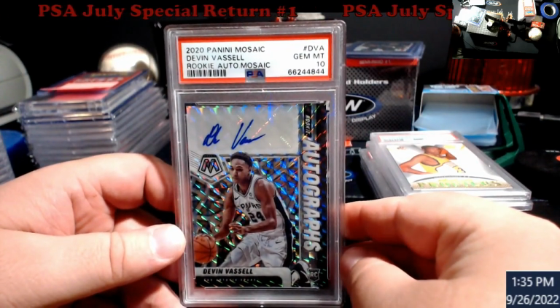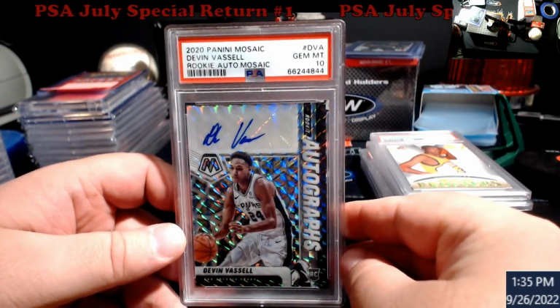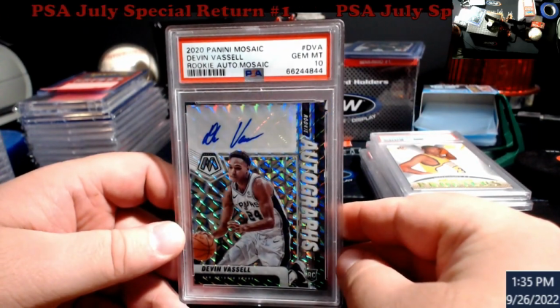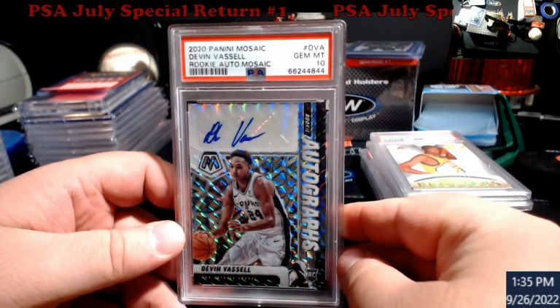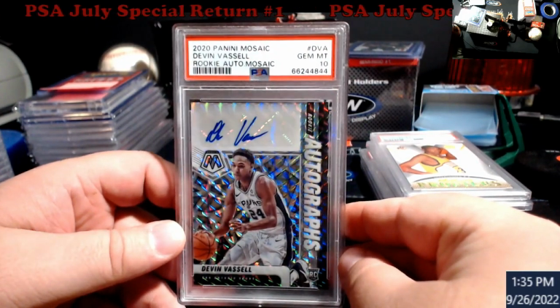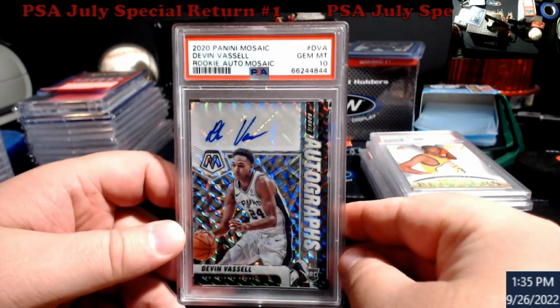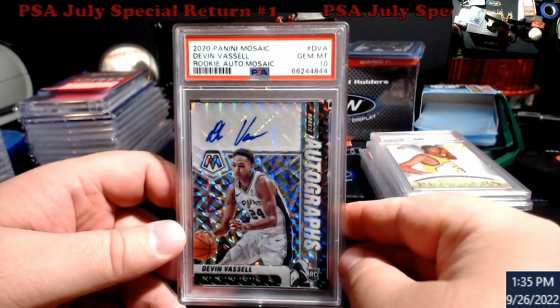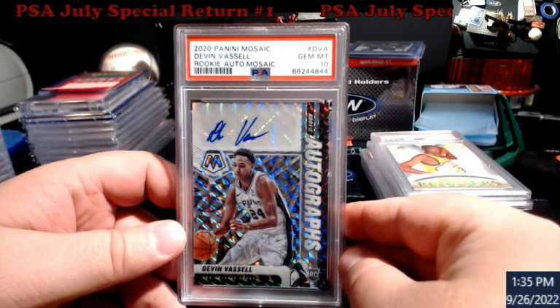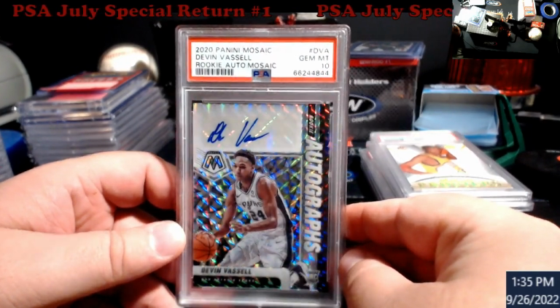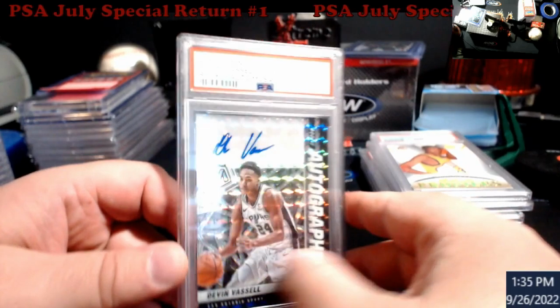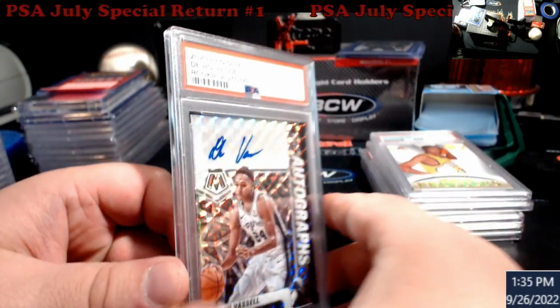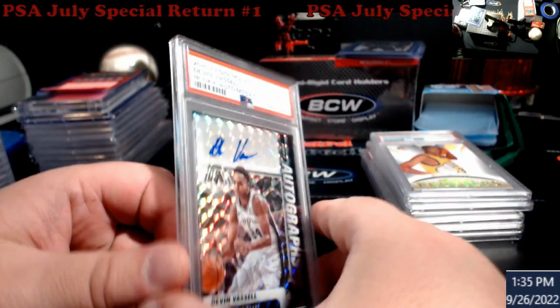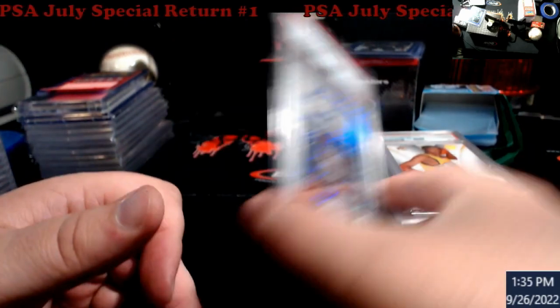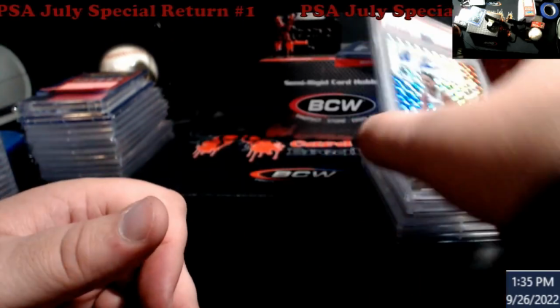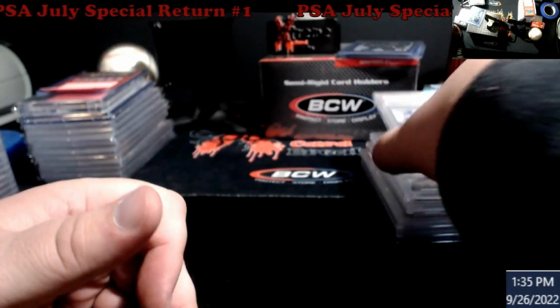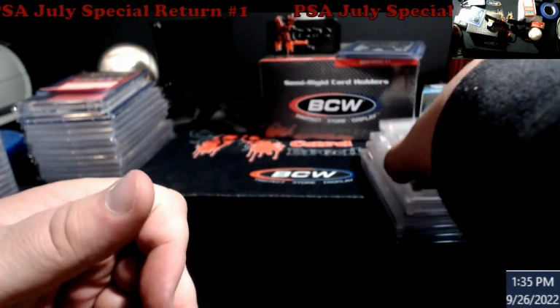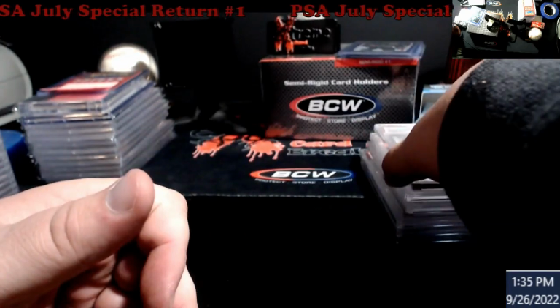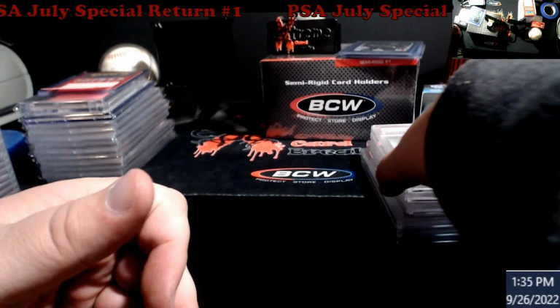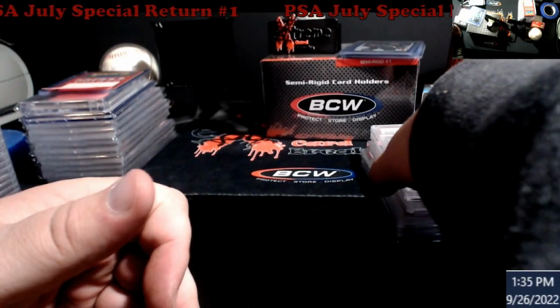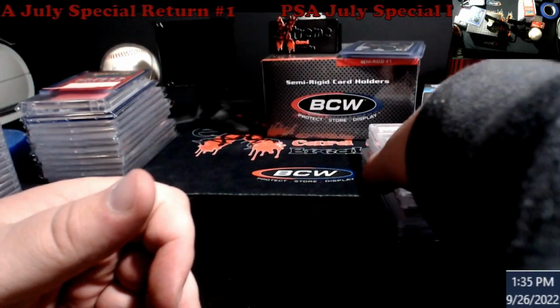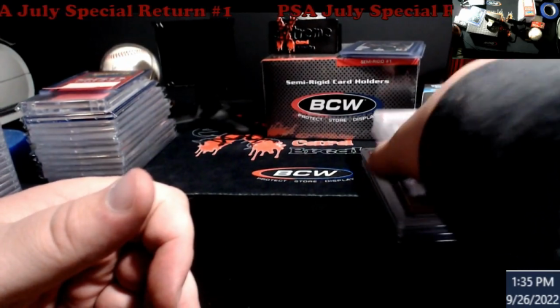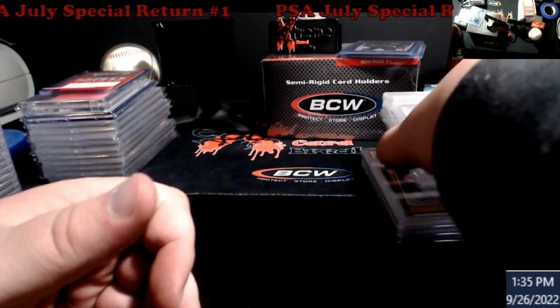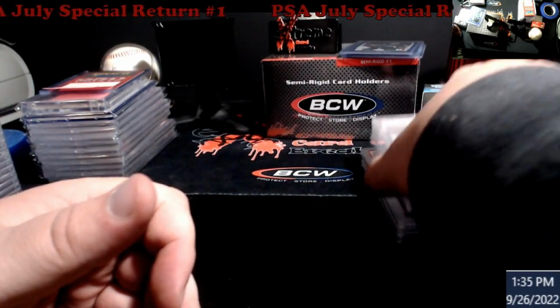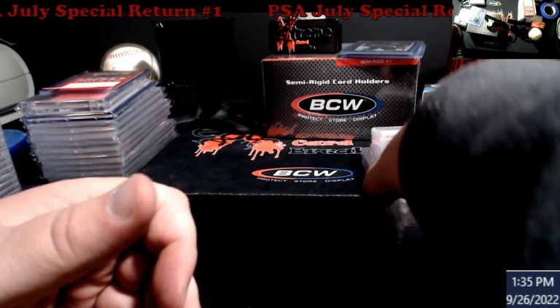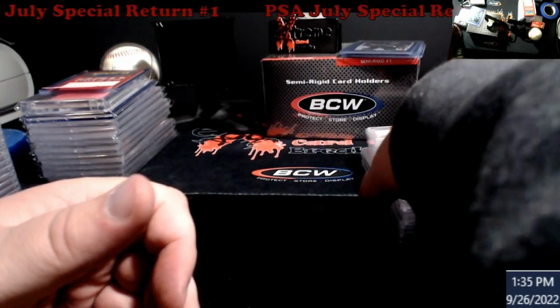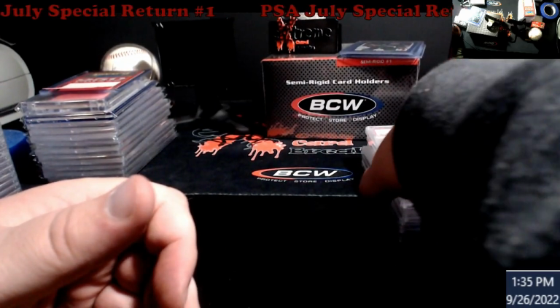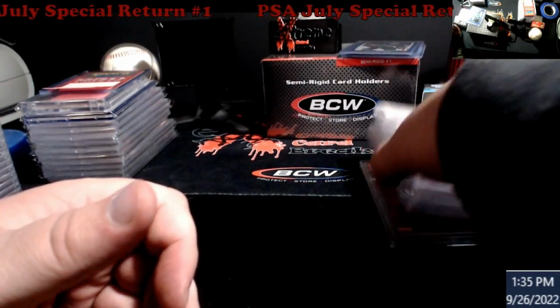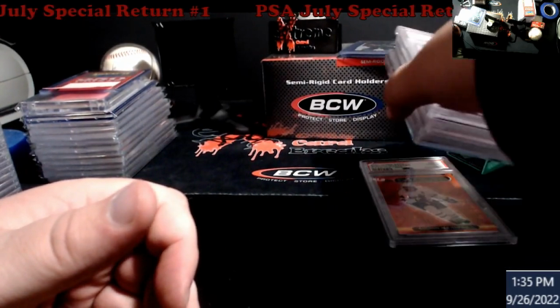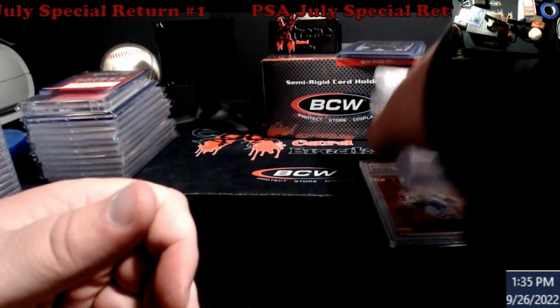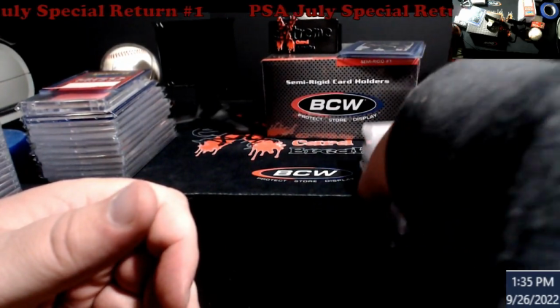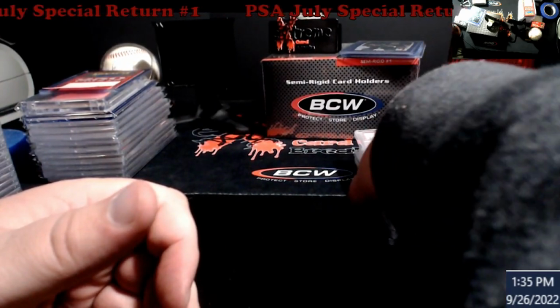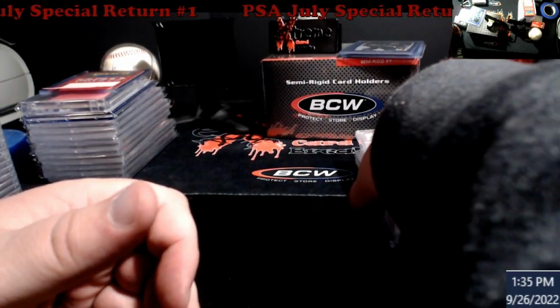Last up — I bought this one for five bucks back in the day to sell: Mosaic auto PSA 10. Not bad on my small order. I went five for six on tens, so can't complain.